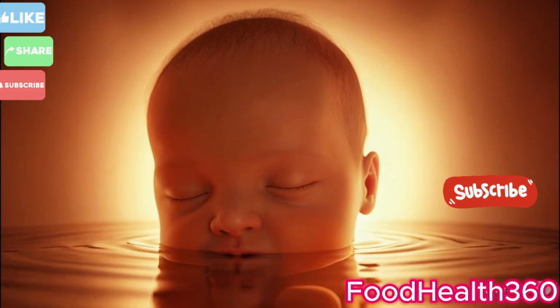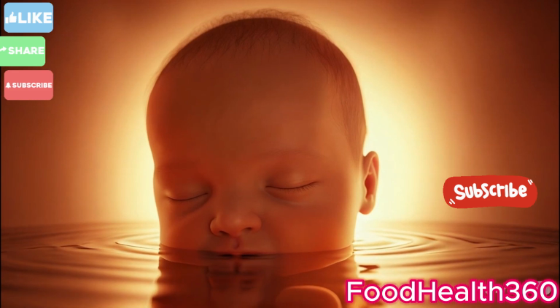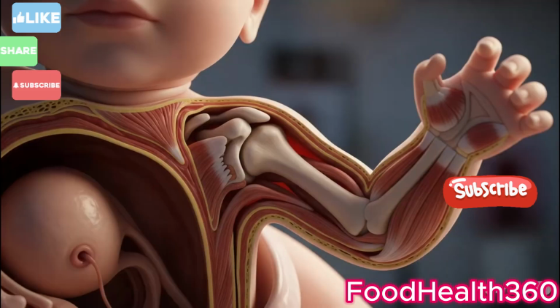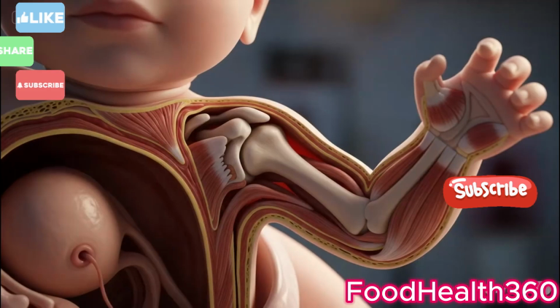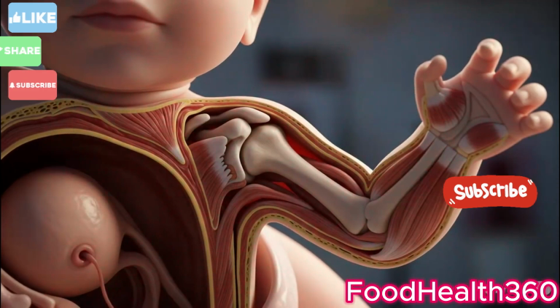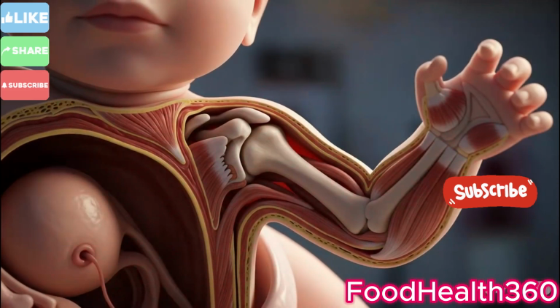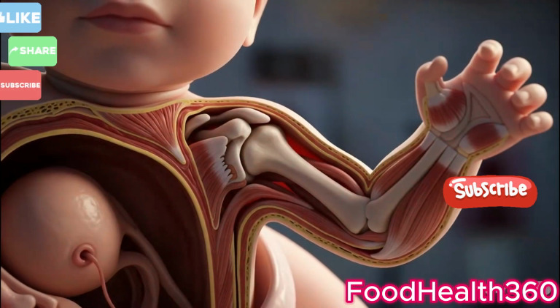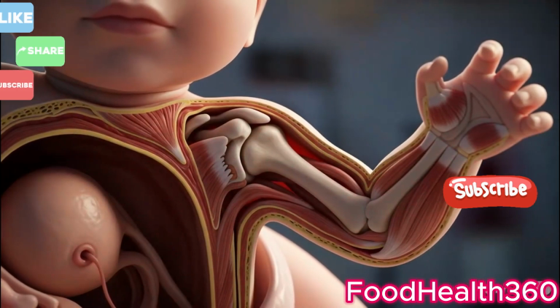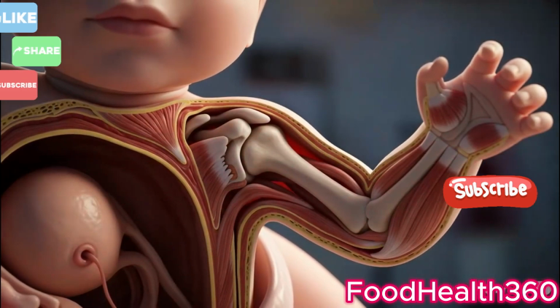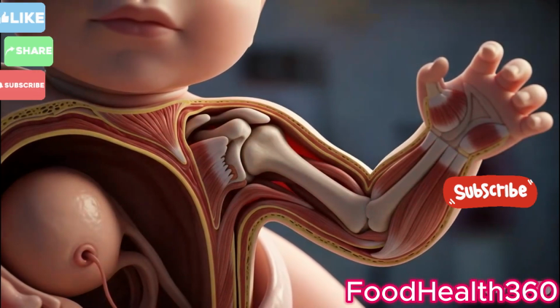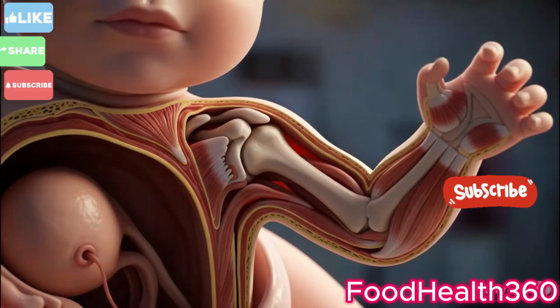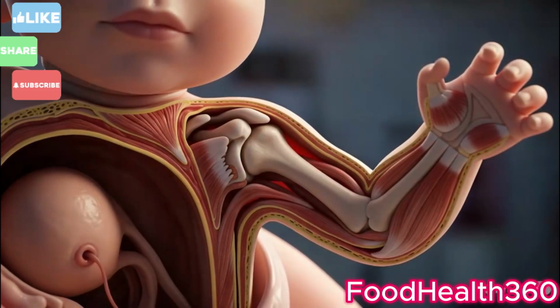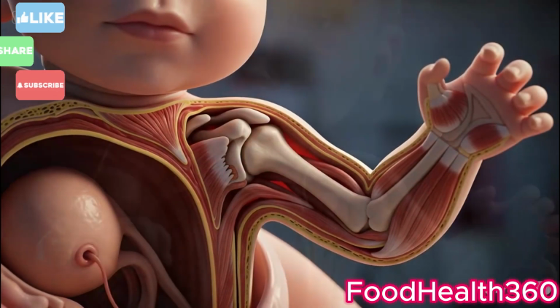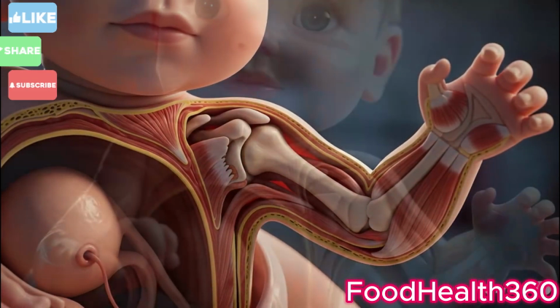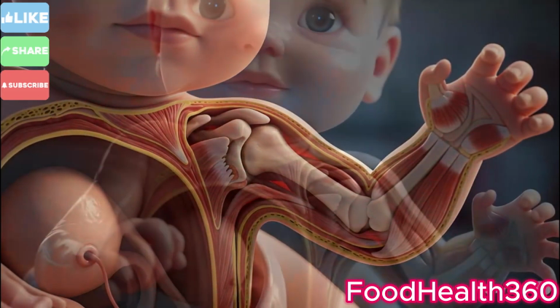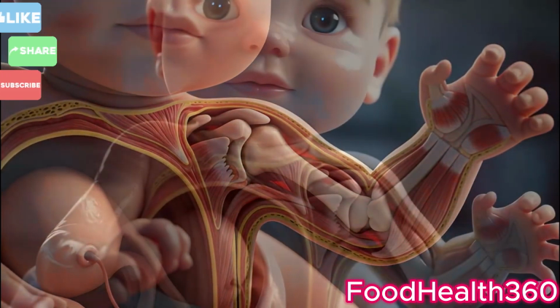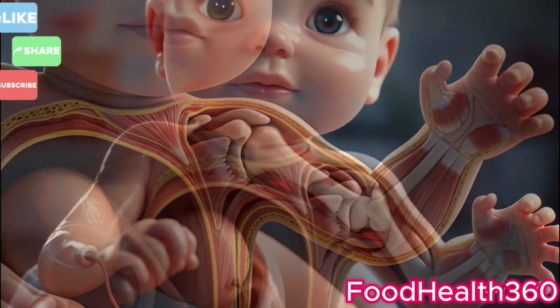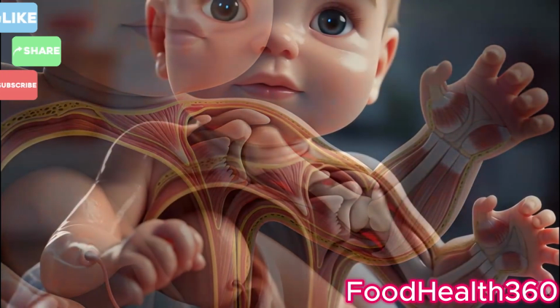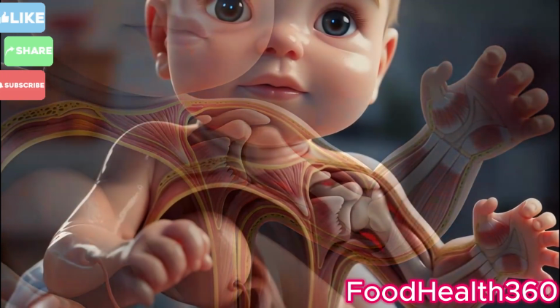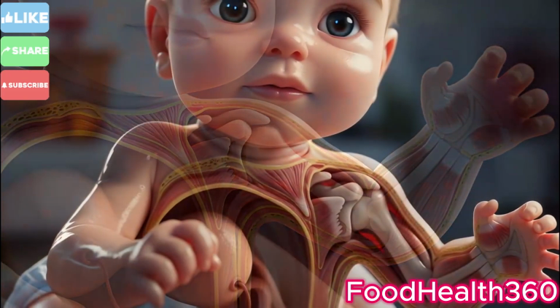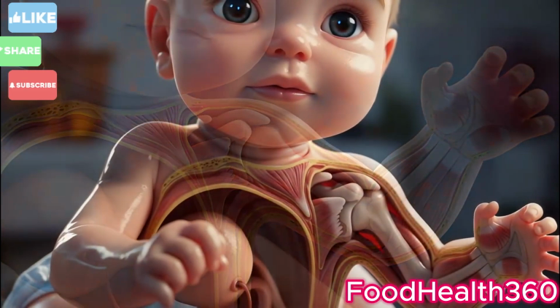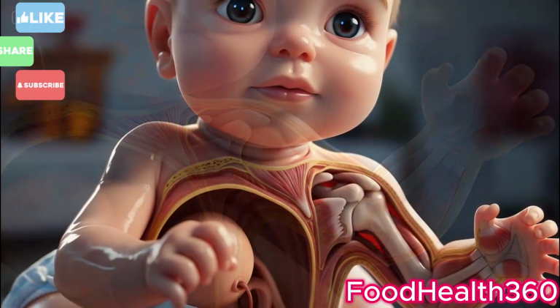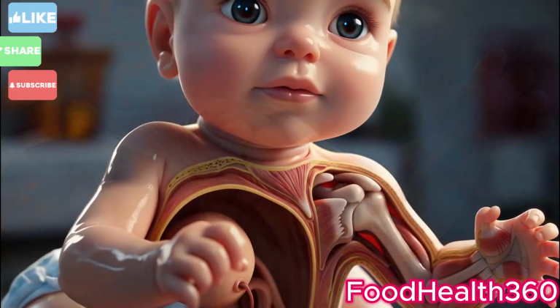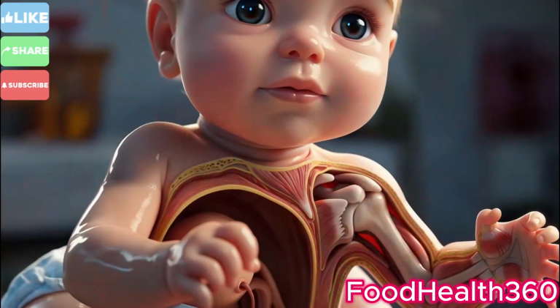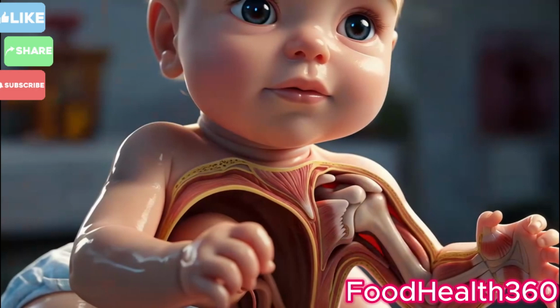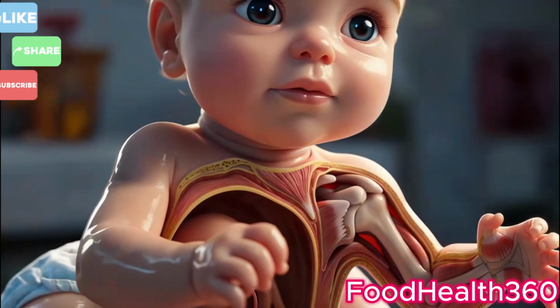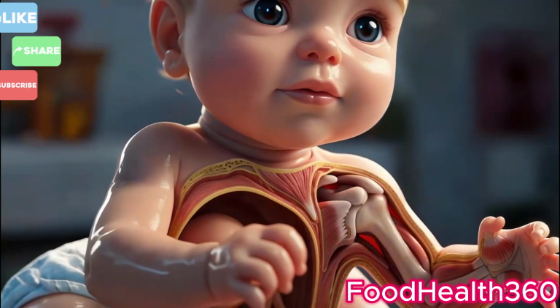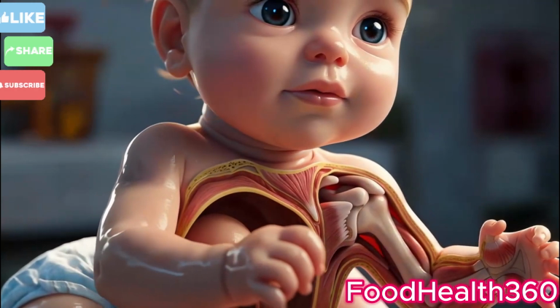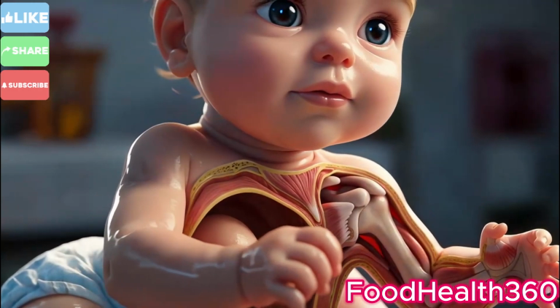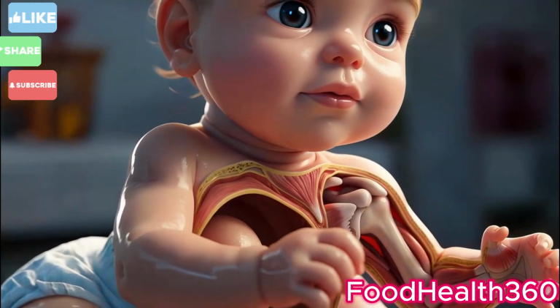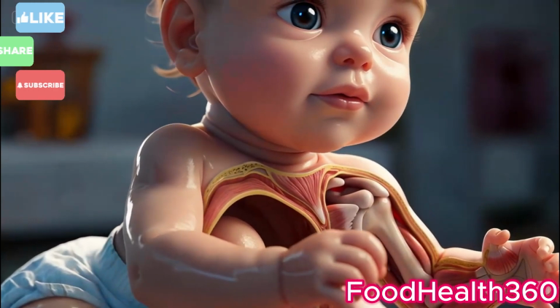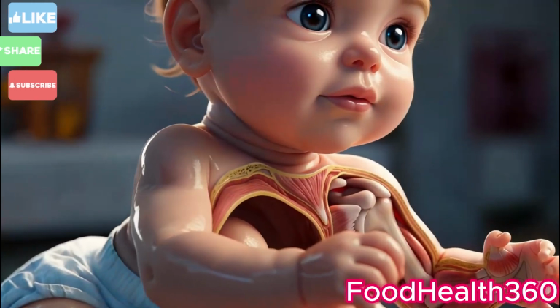The umbilical cord, the baby's lifeline for nine months, is carefully clamped and cut.